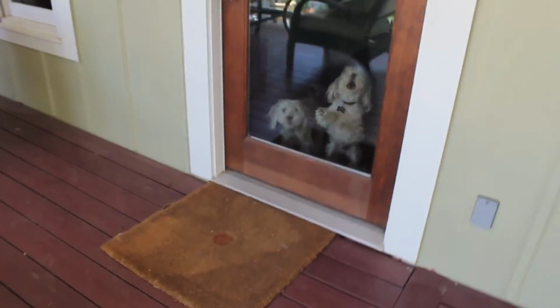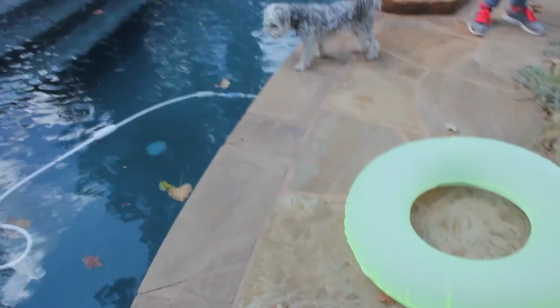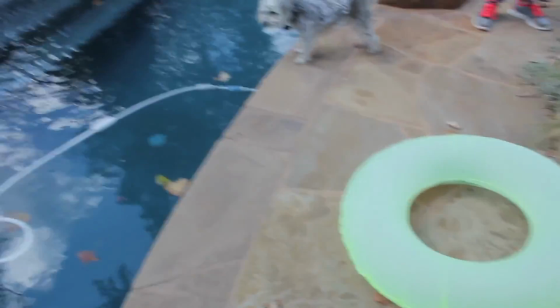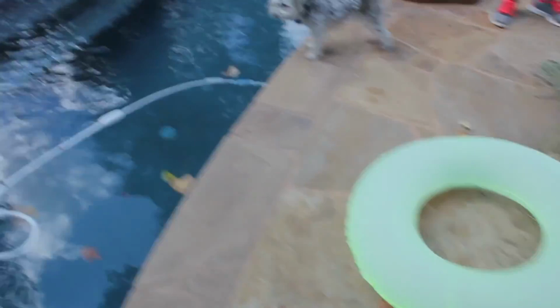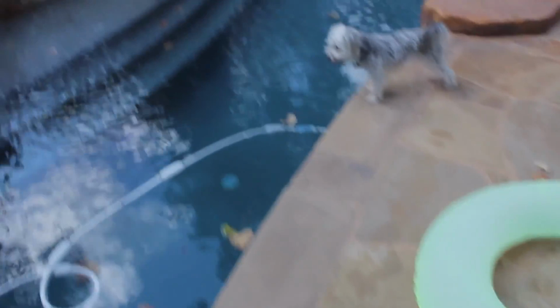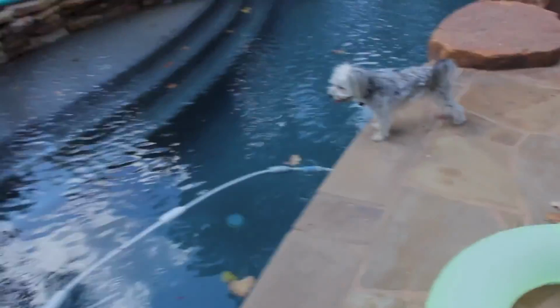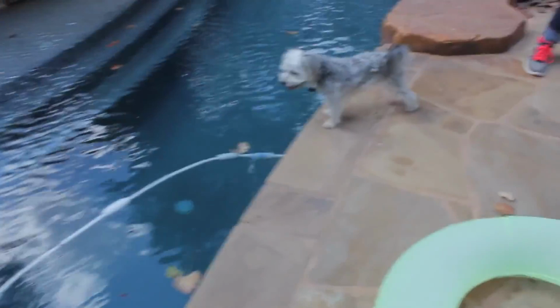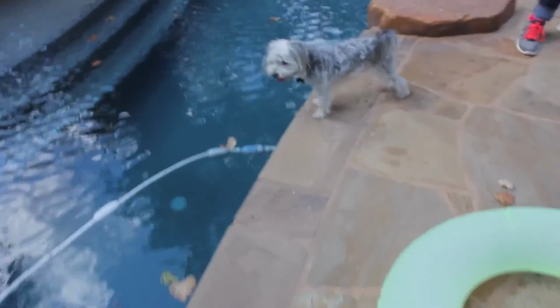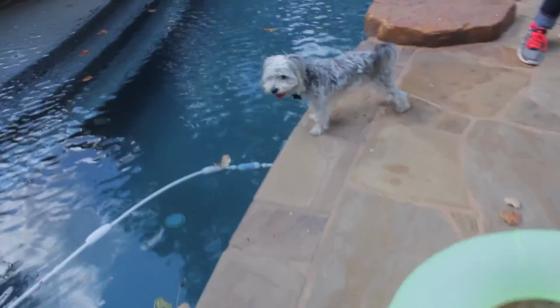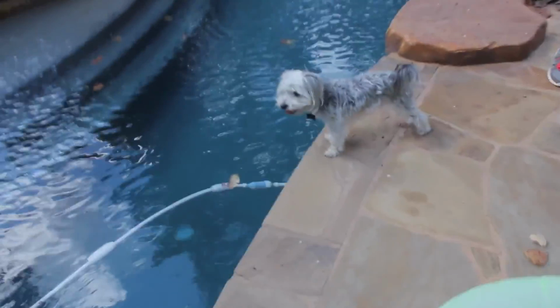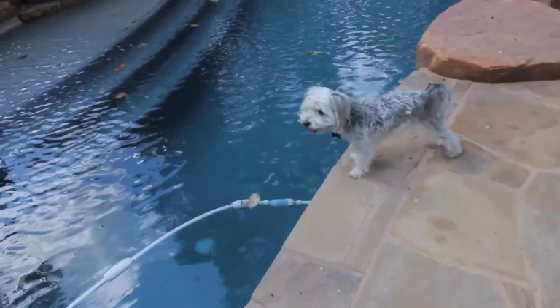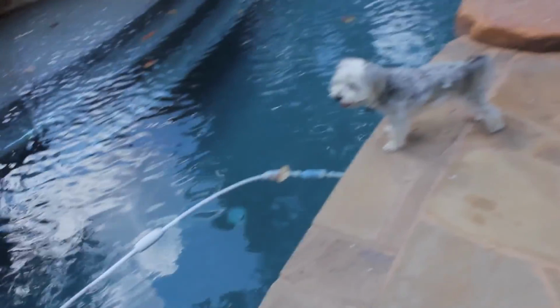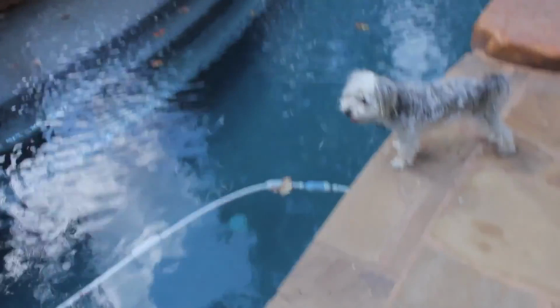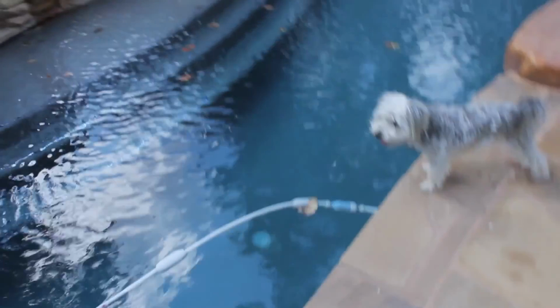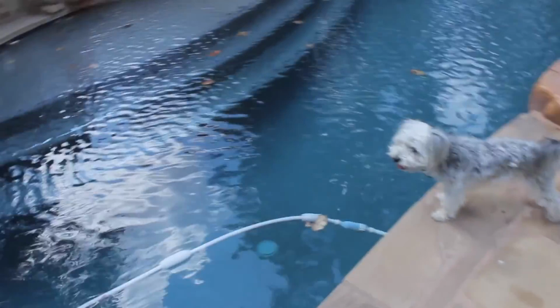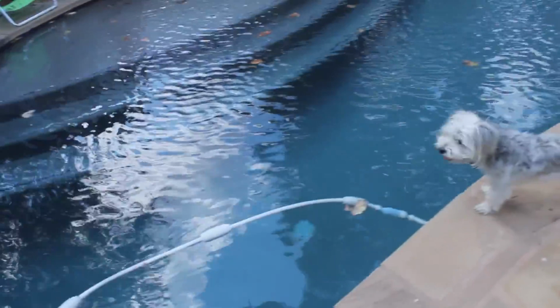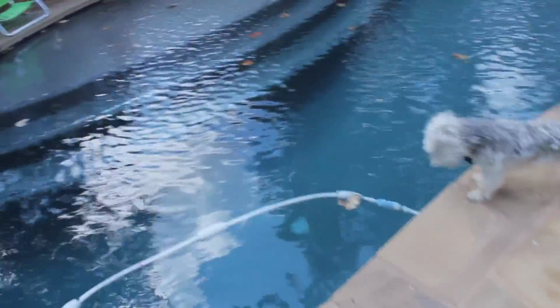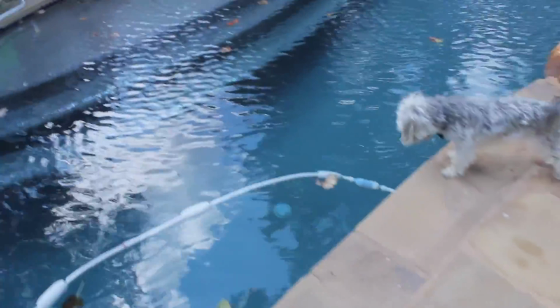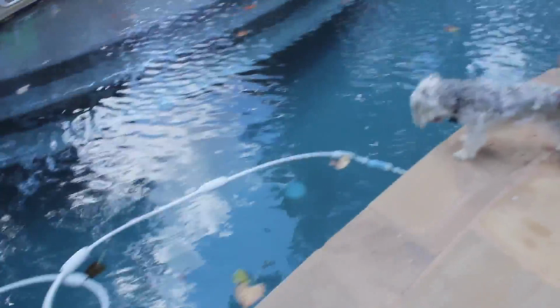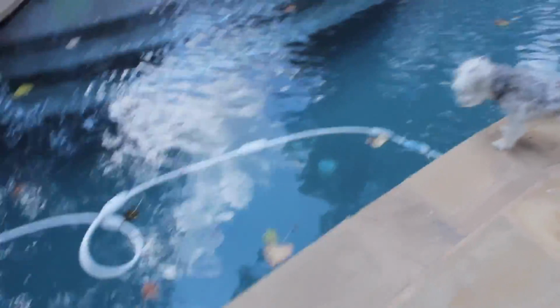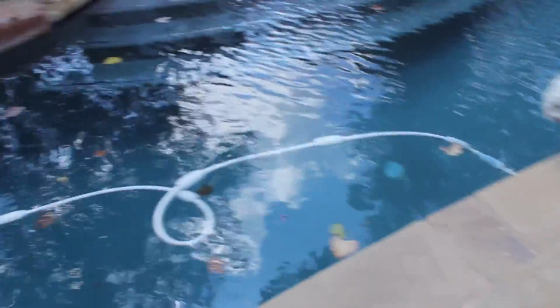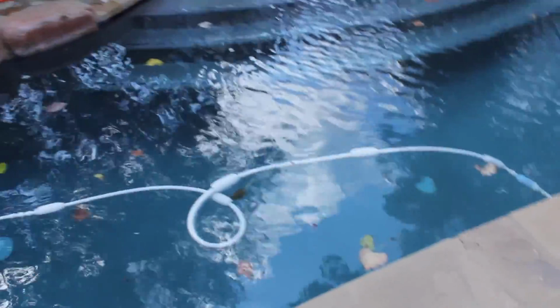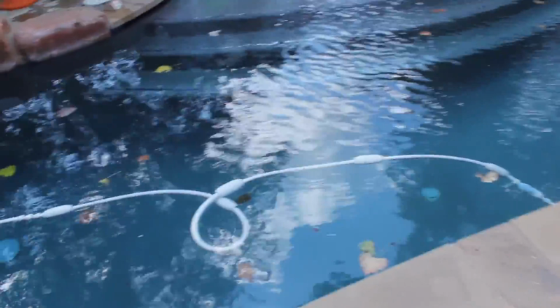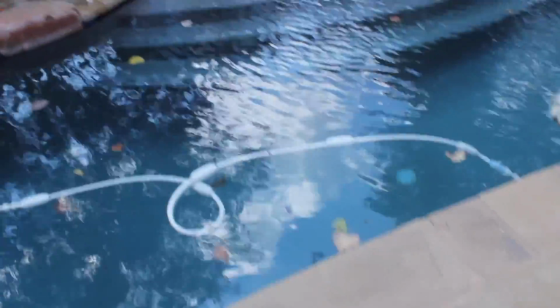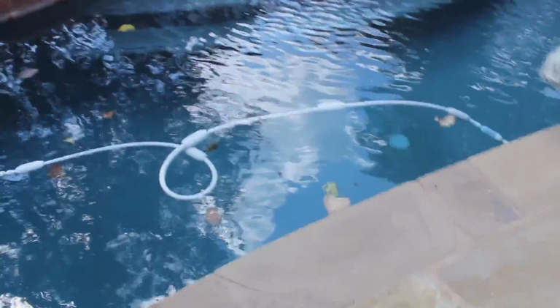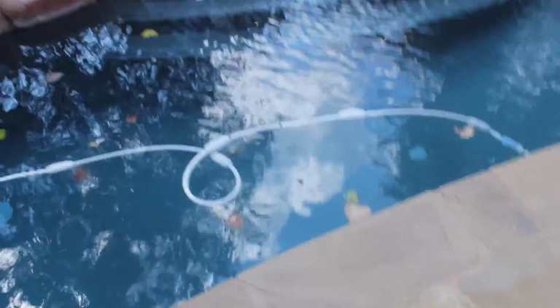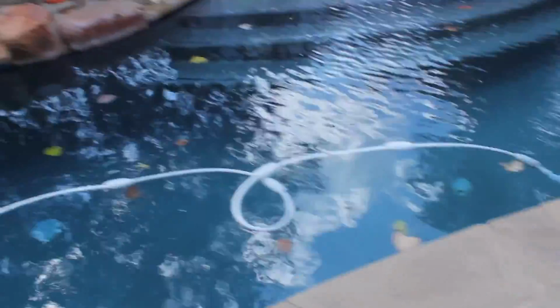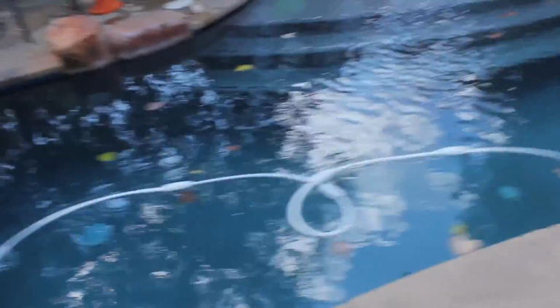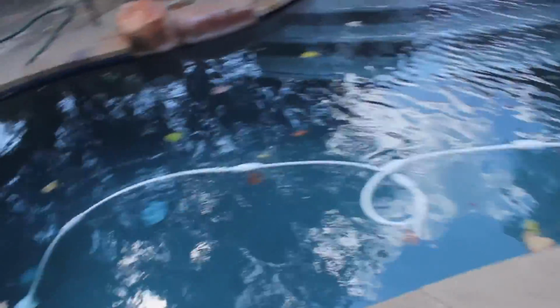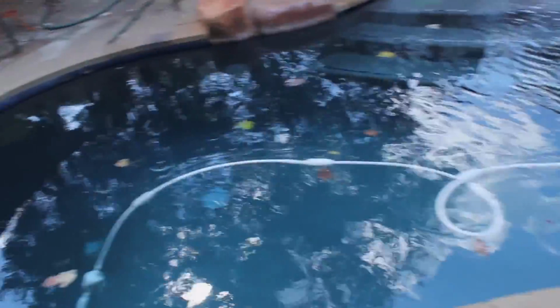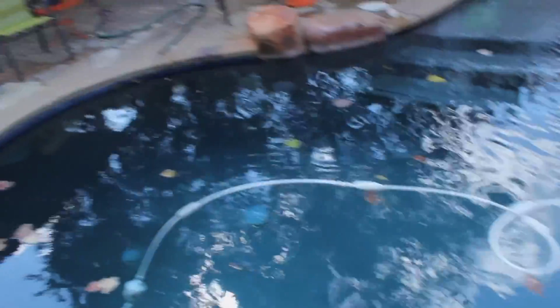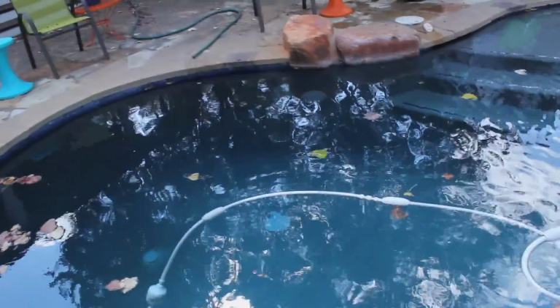He figured out that I don't have him locked in. I don't have the side gate up. He just came flying around the corner.